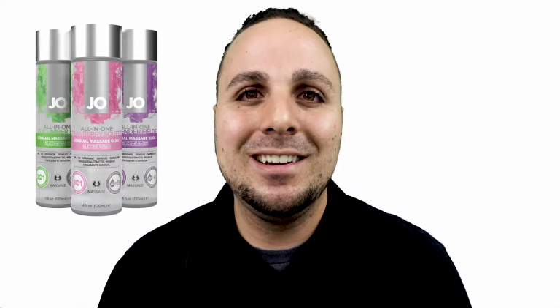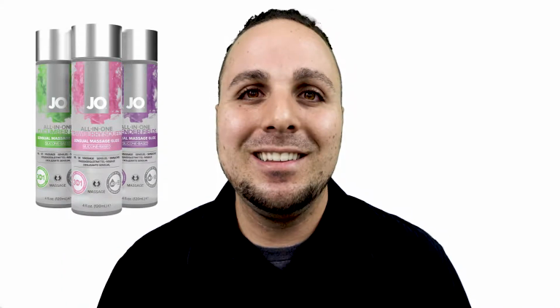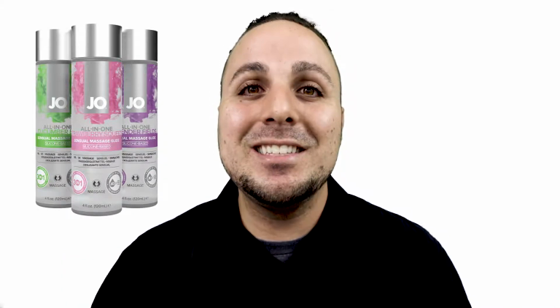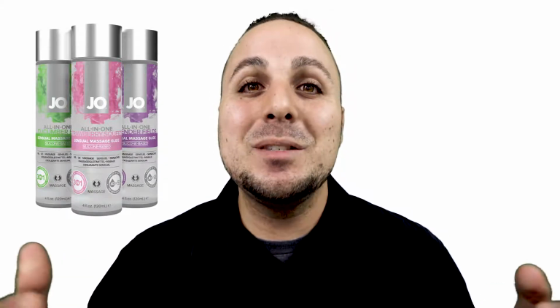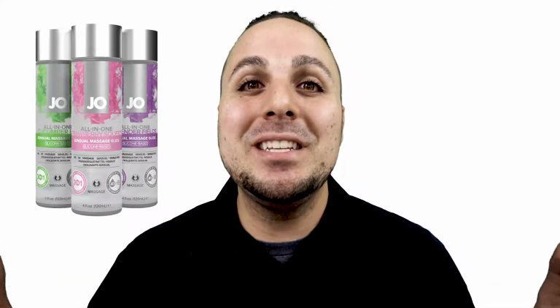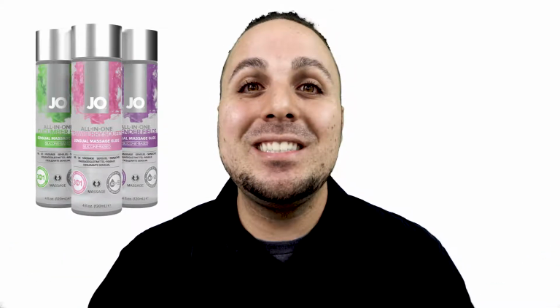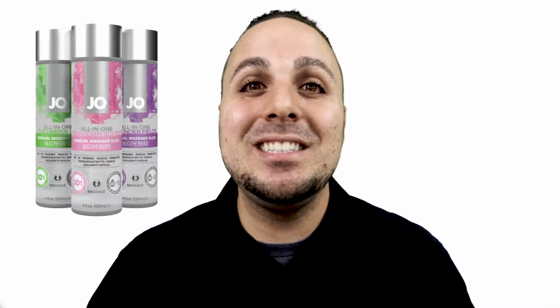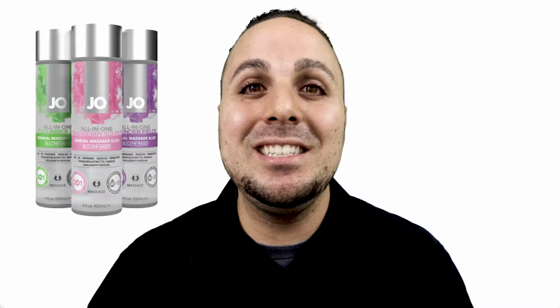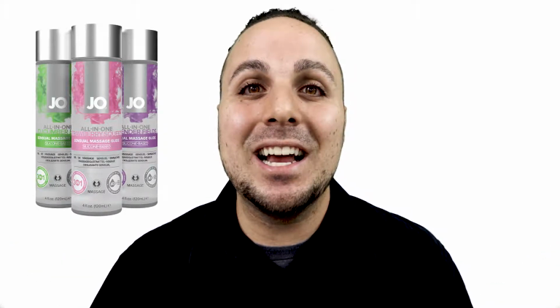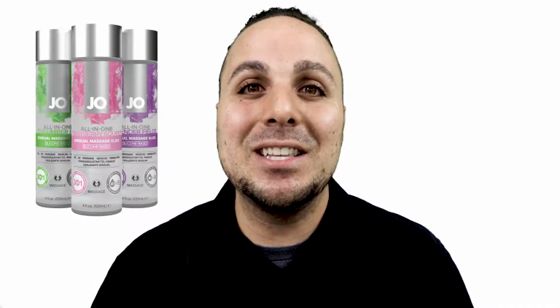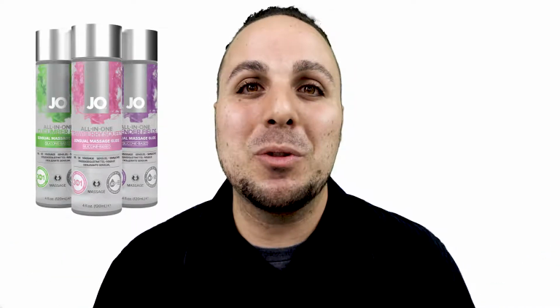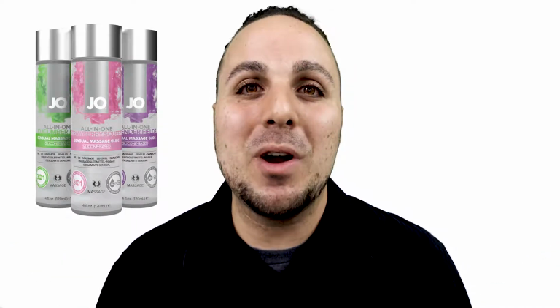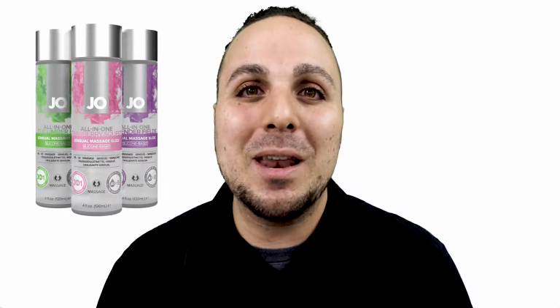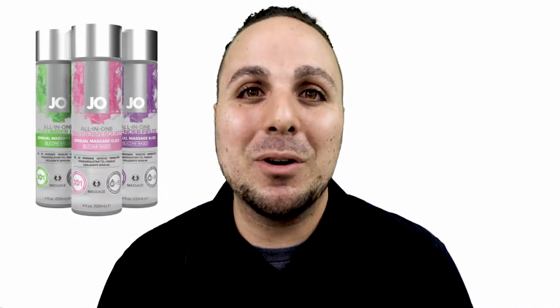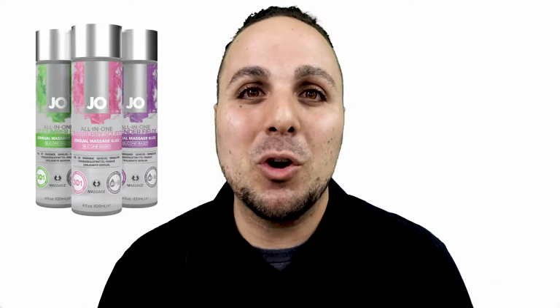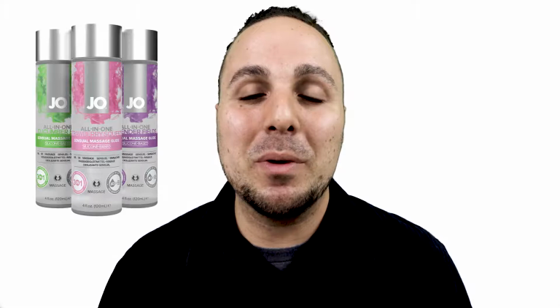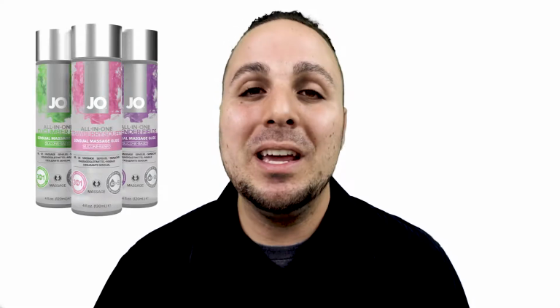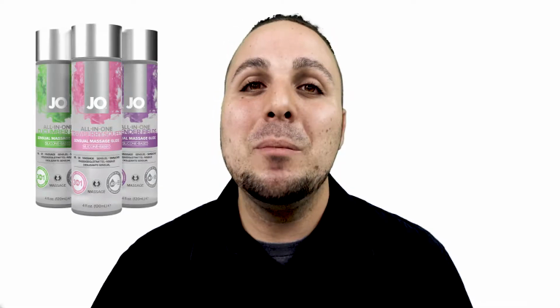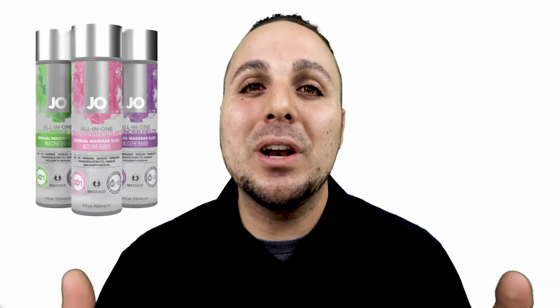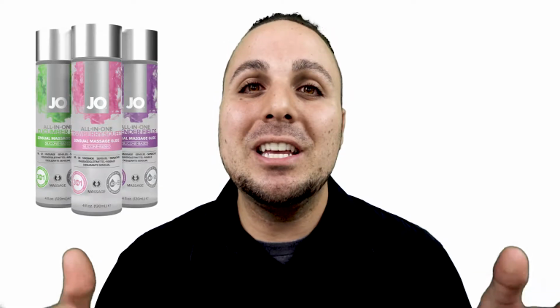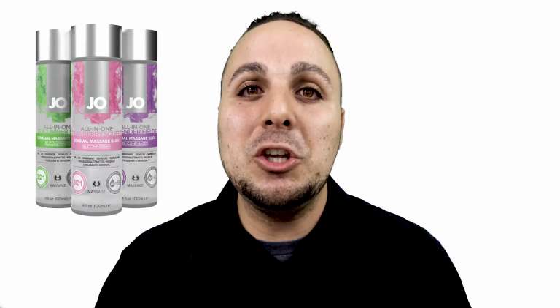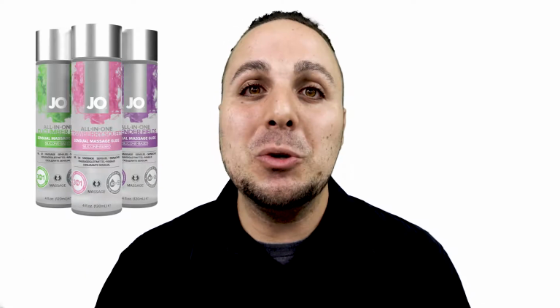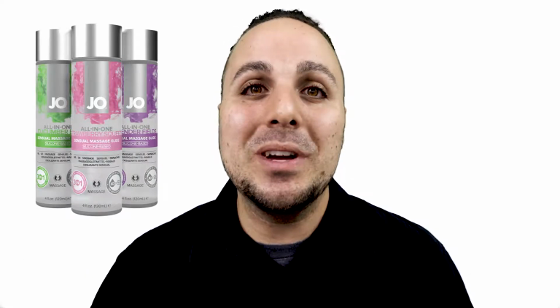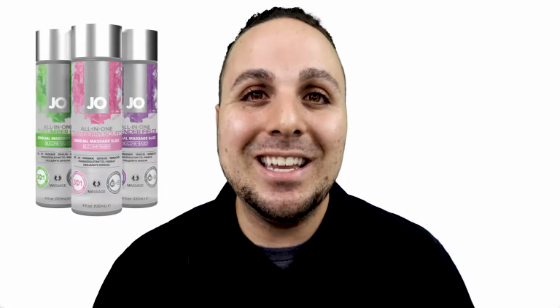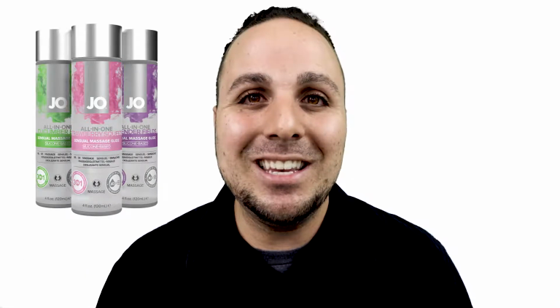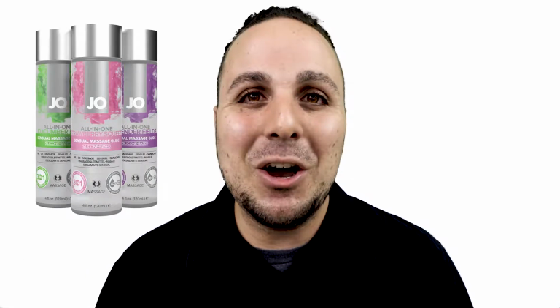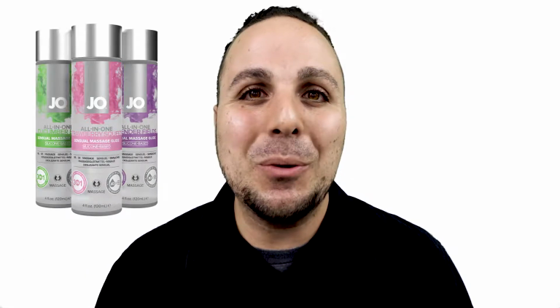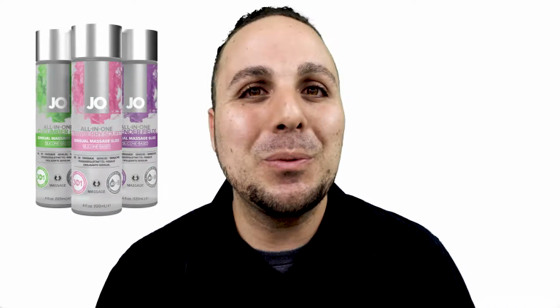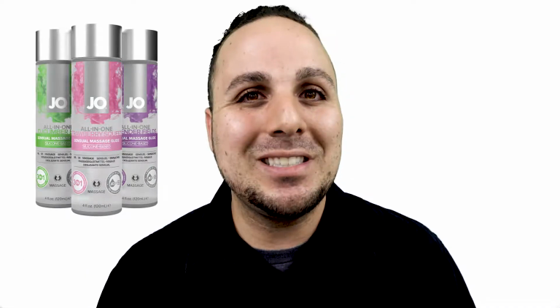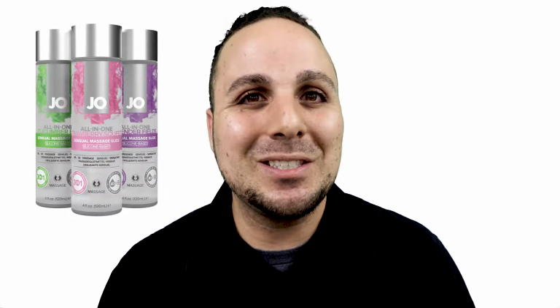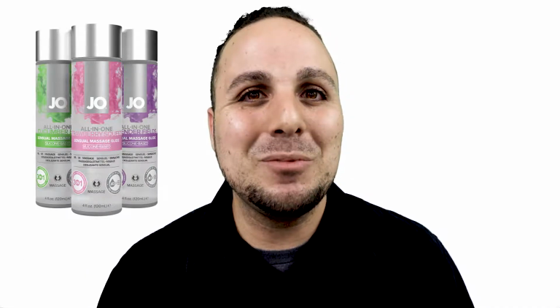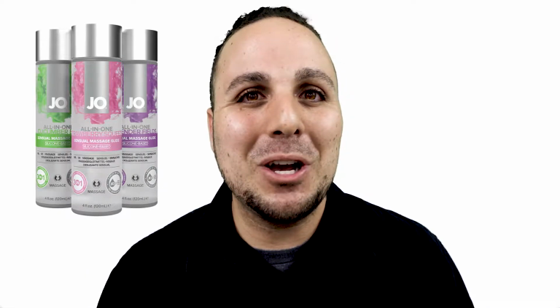This has been 60 Seconds with Ryan McCrovey, bringing you in the know with System Joe.